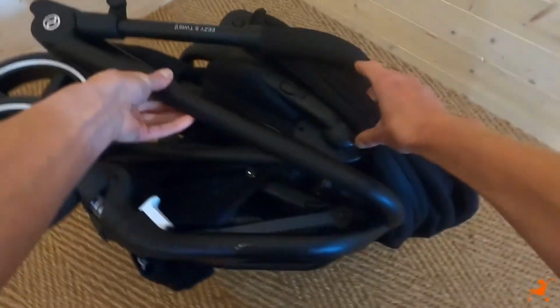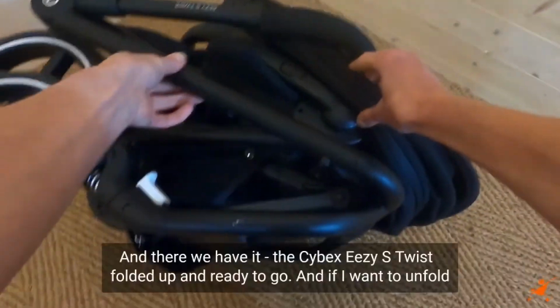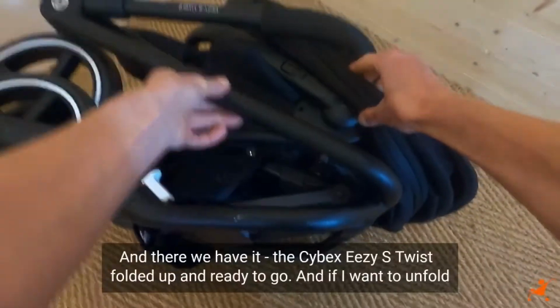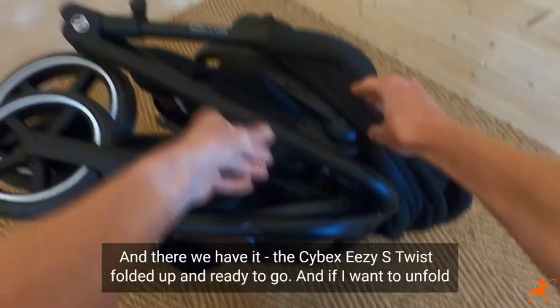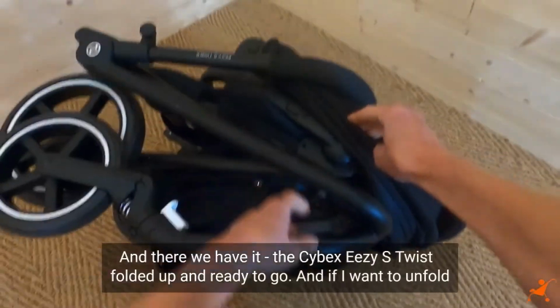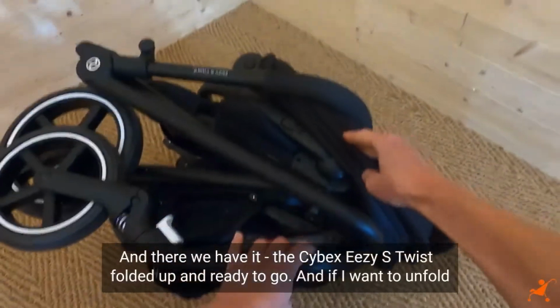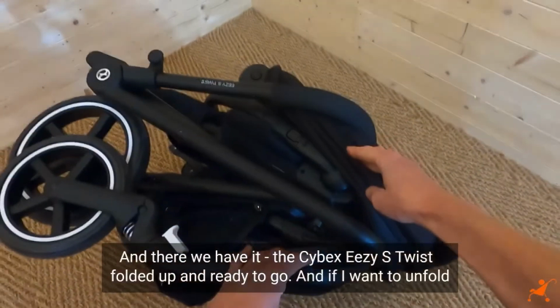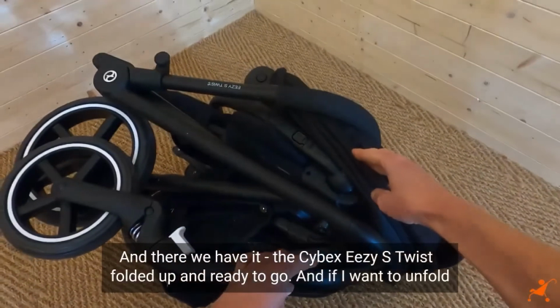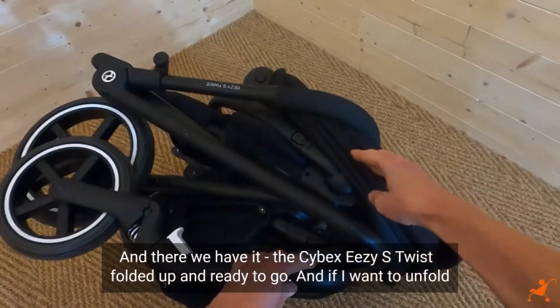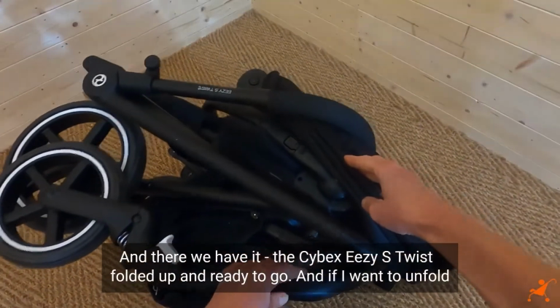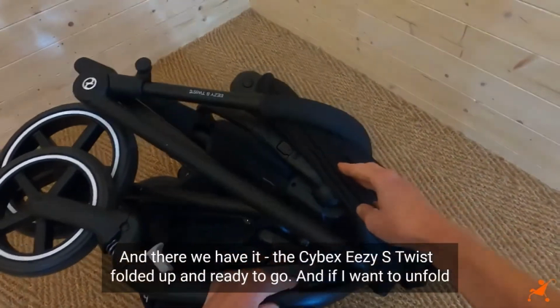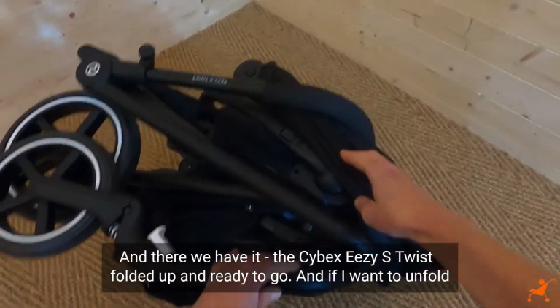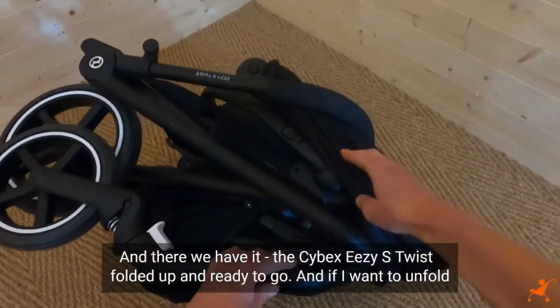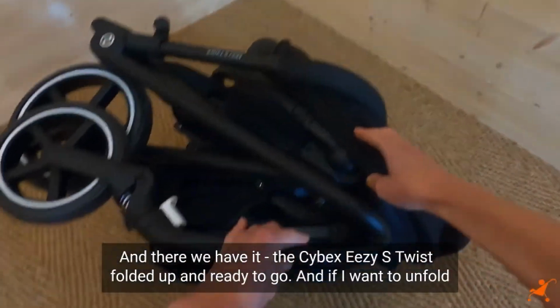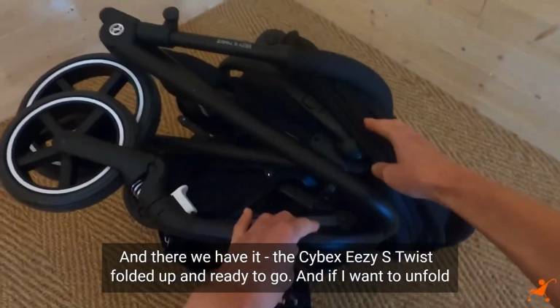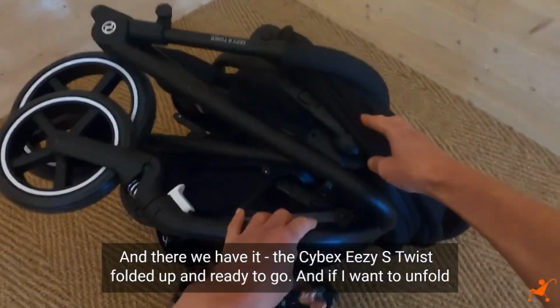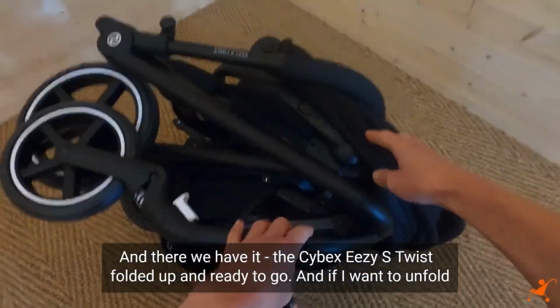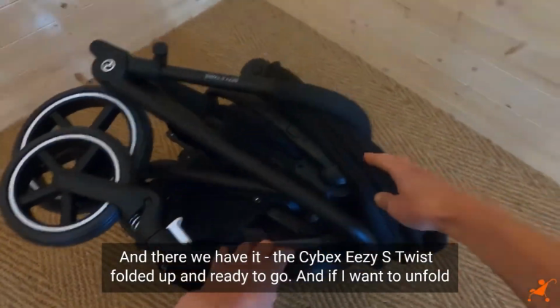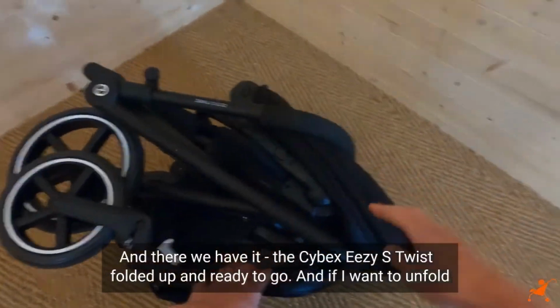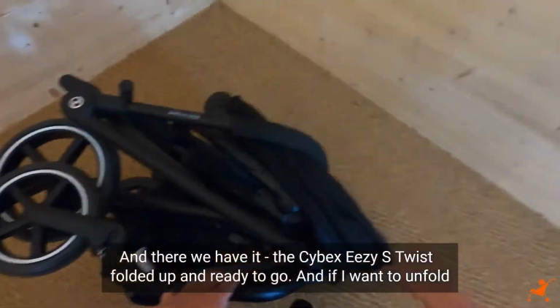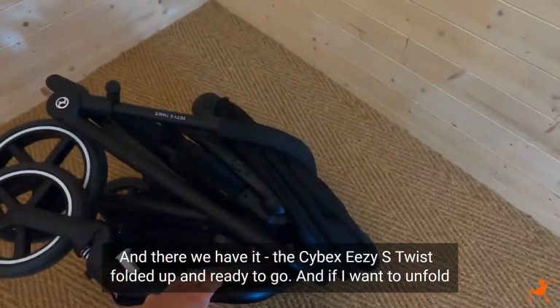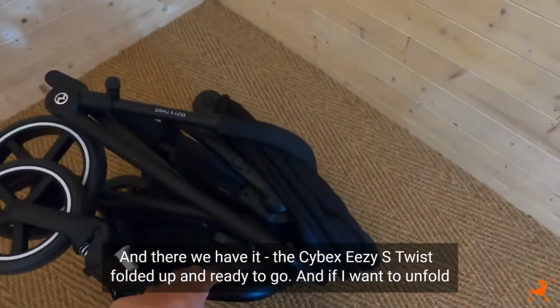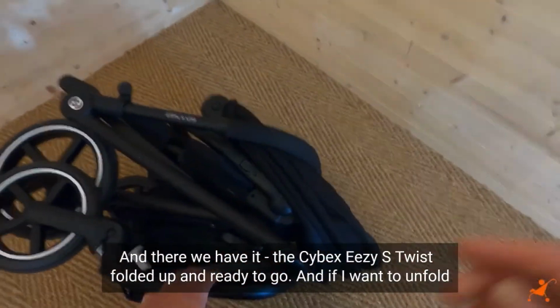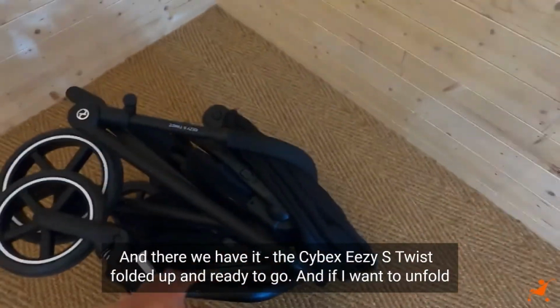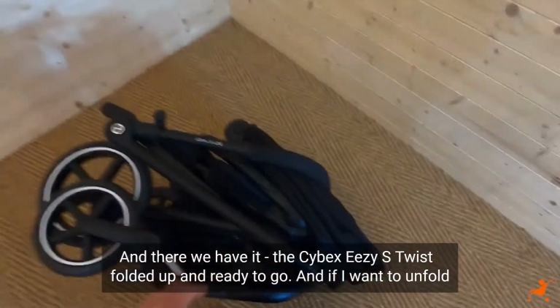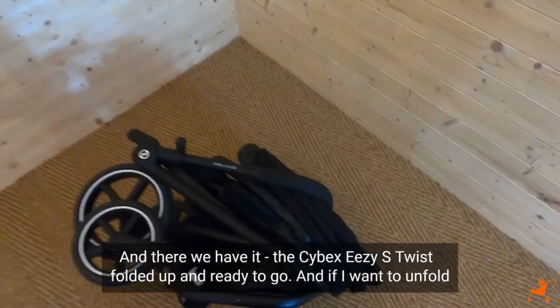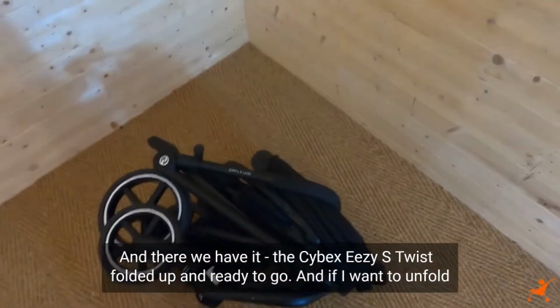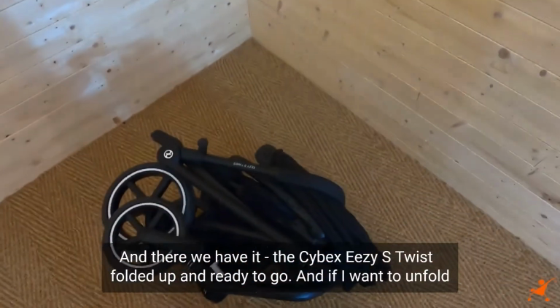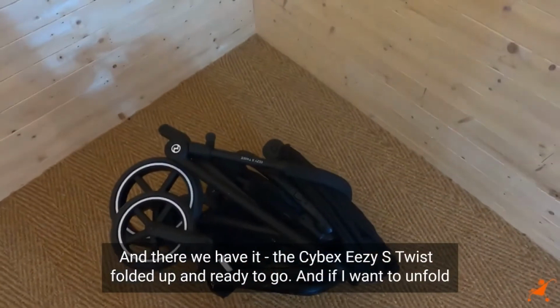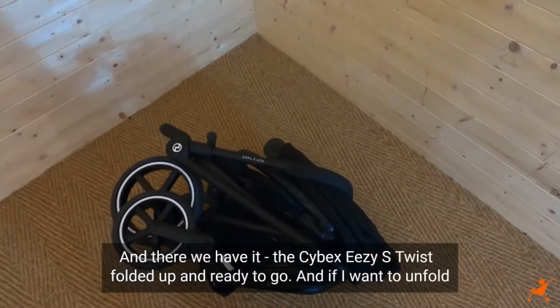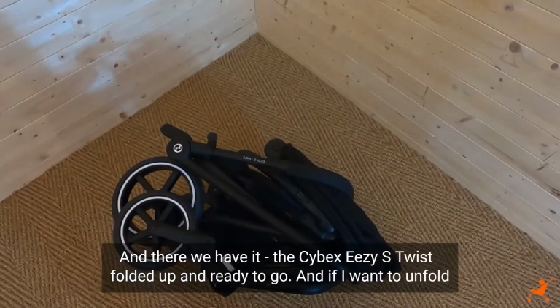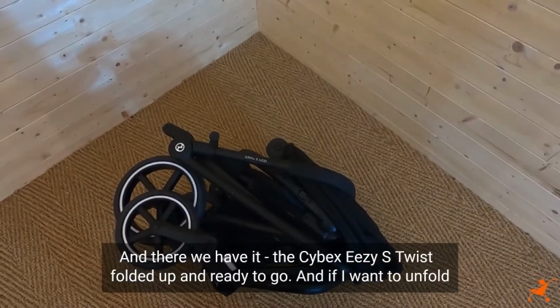And there we have it — the Cybex EZS Twist folded up and ready to go.